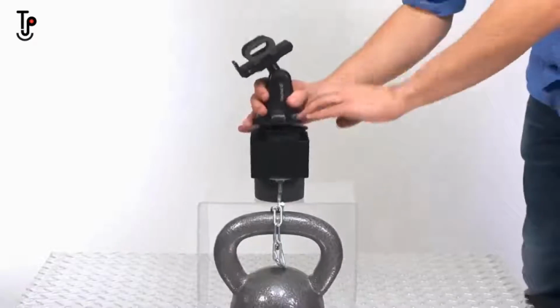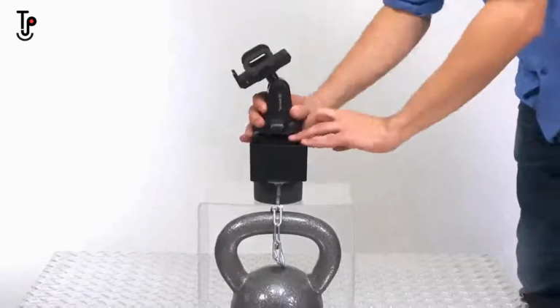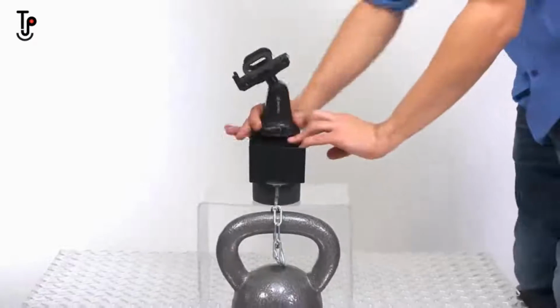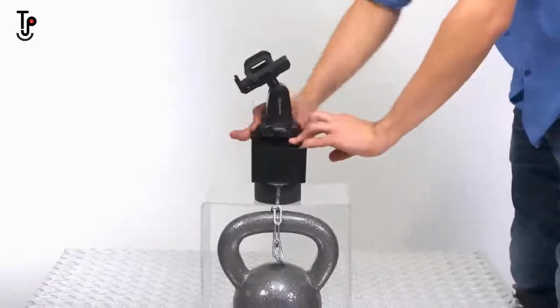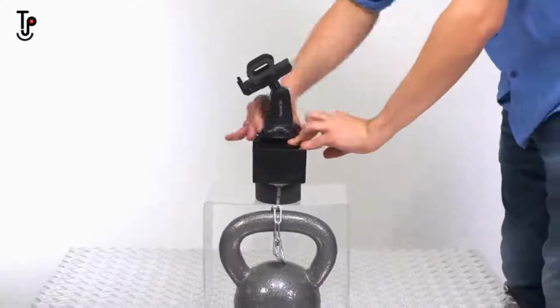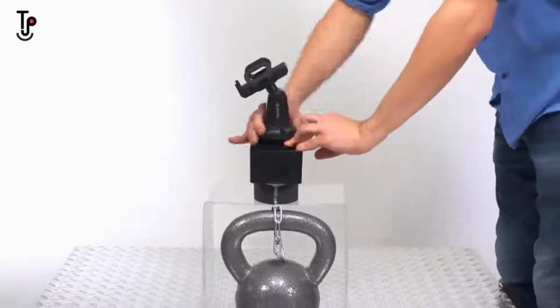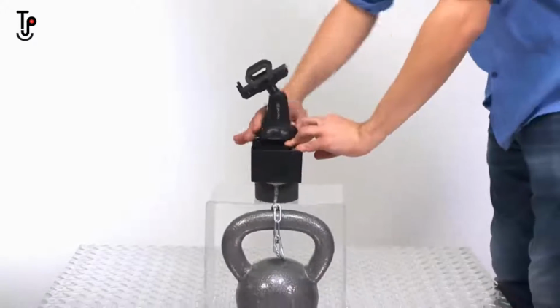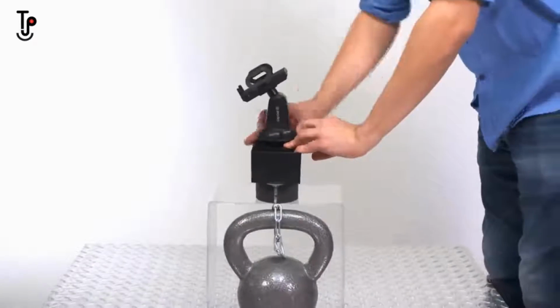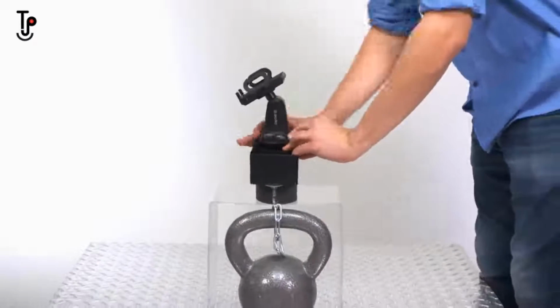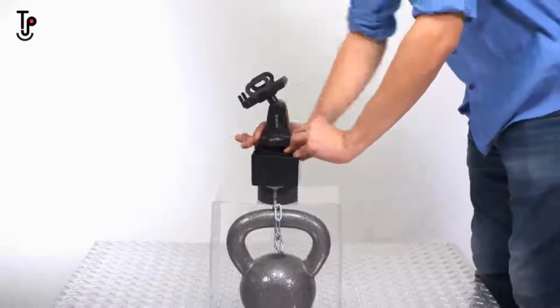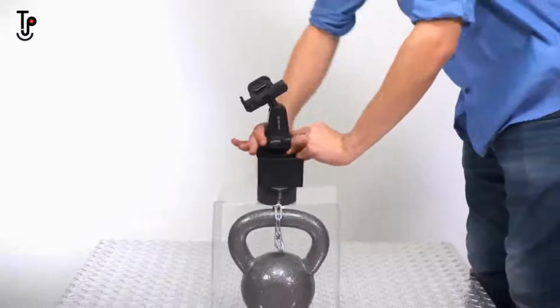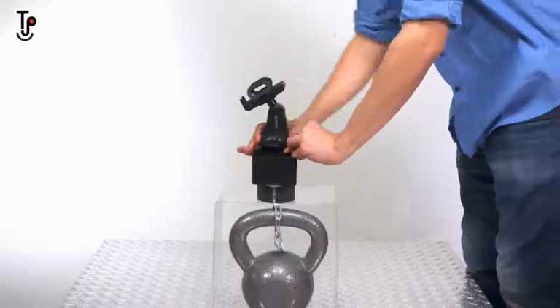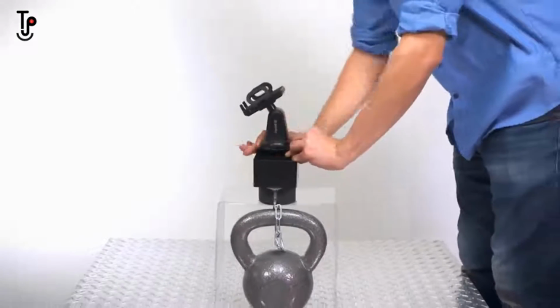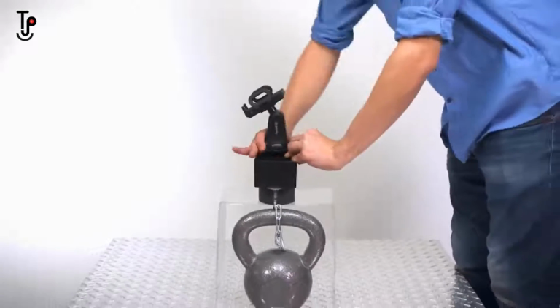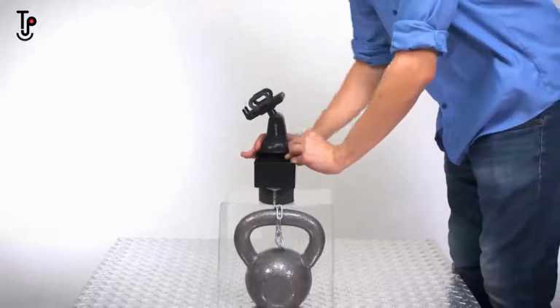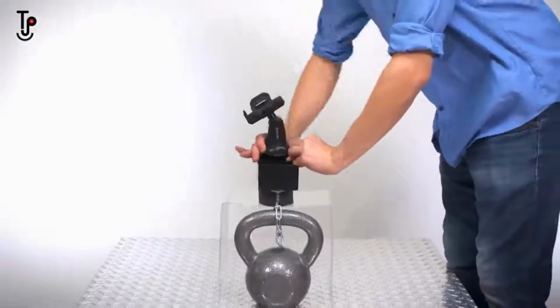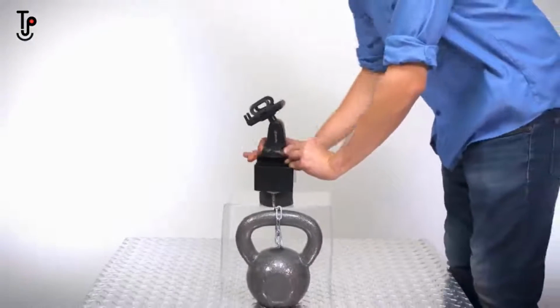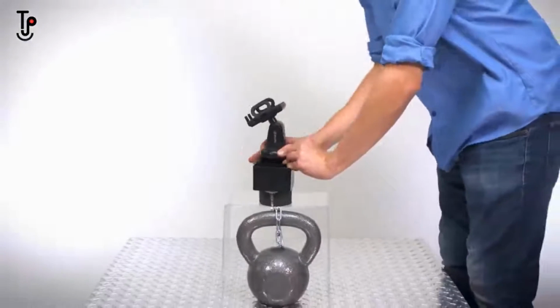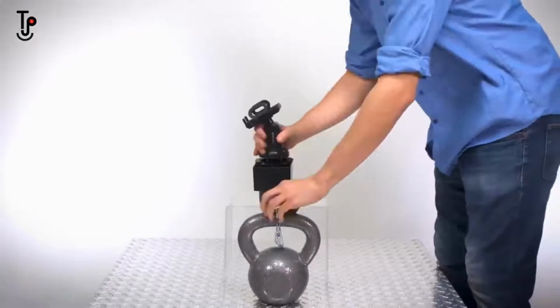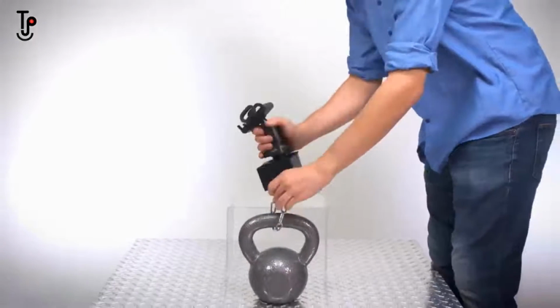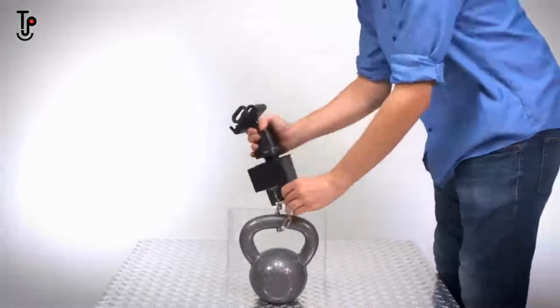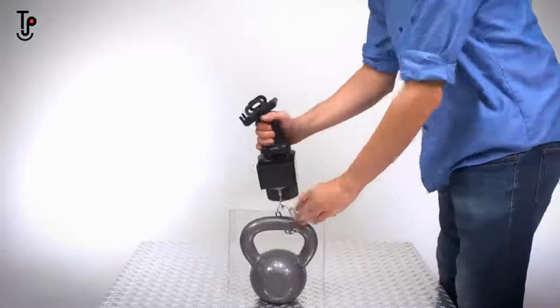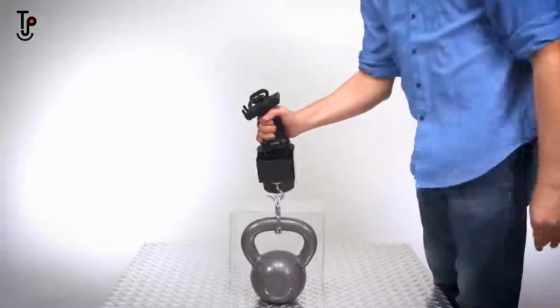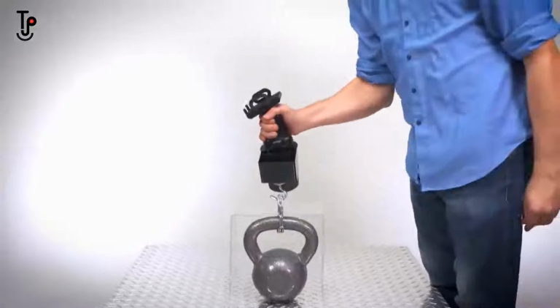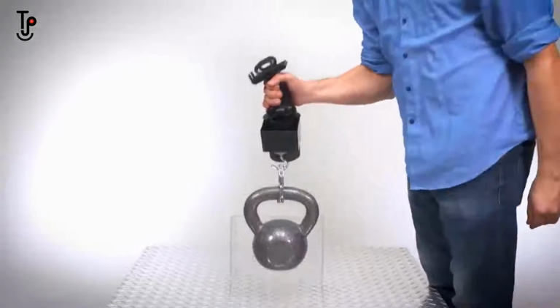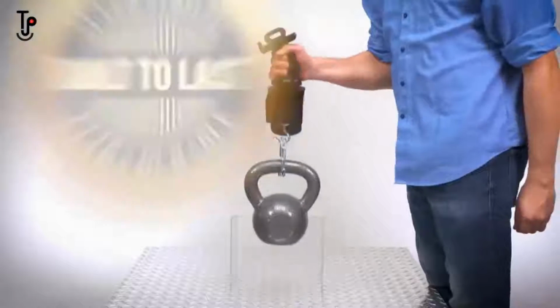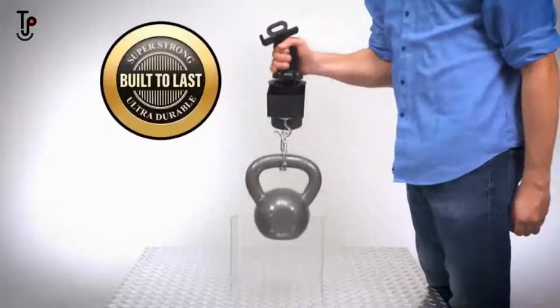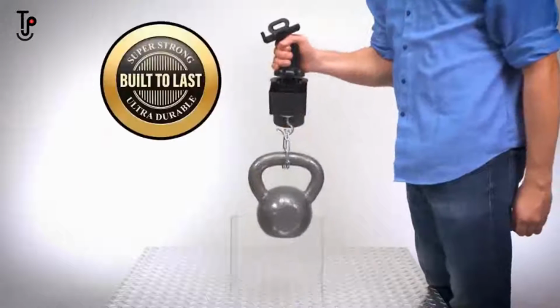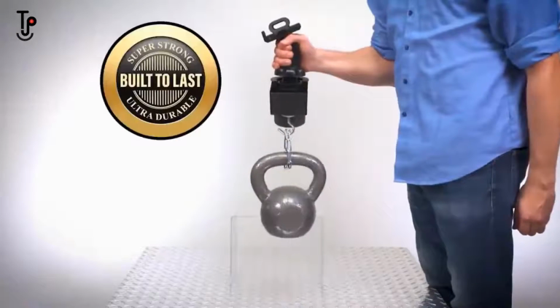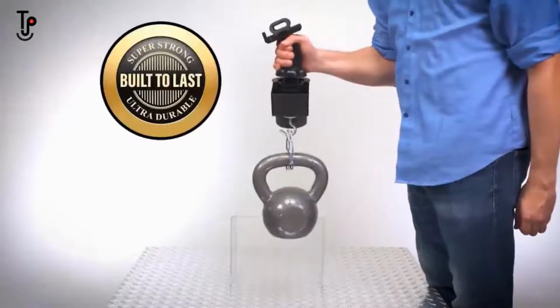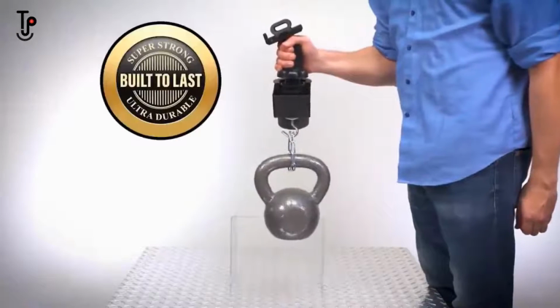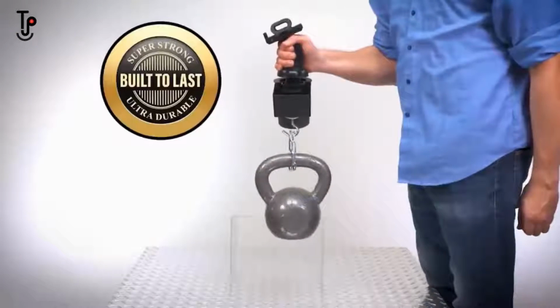Look — we installed Cupcall in this cup holder with 50 pounds chained to the bottom, and amazingly, it lifts it all.